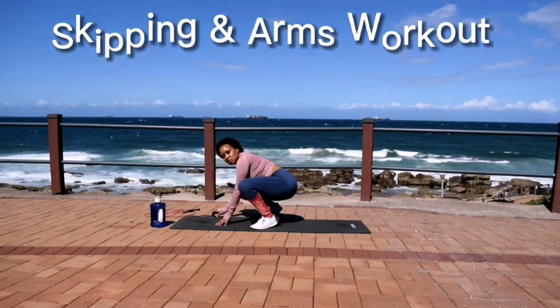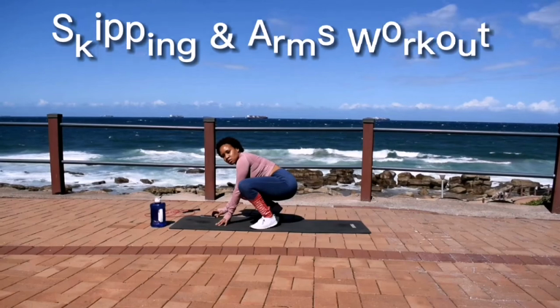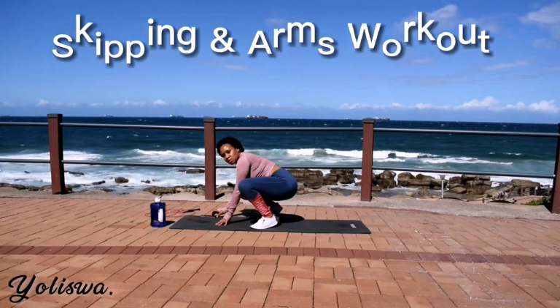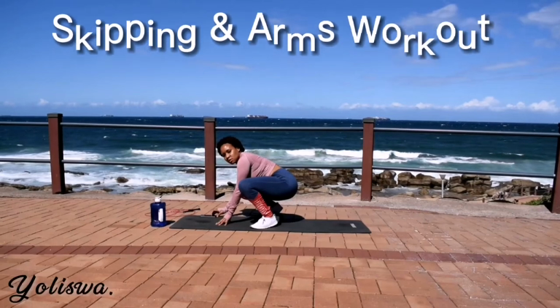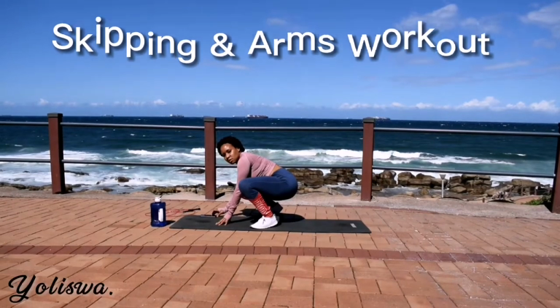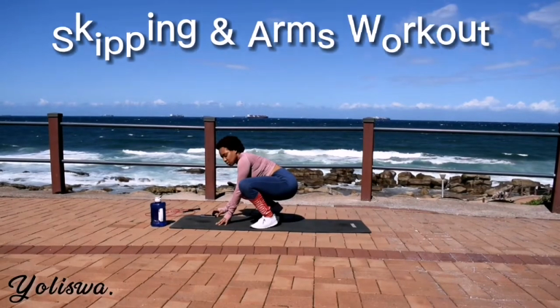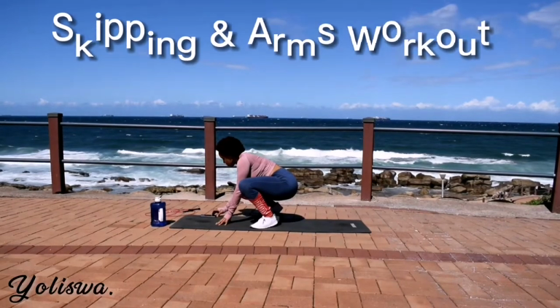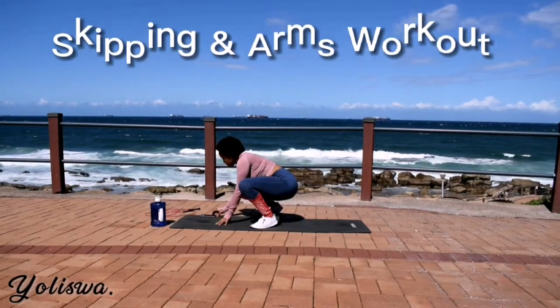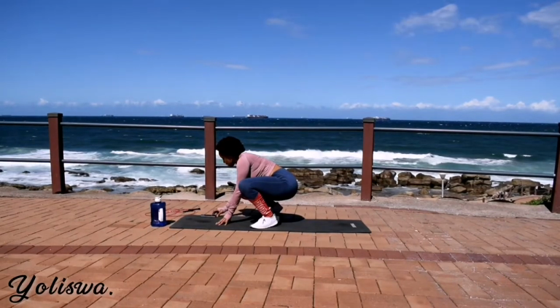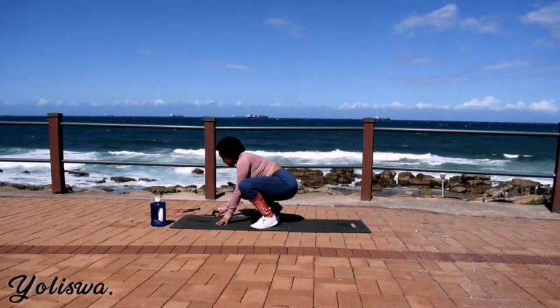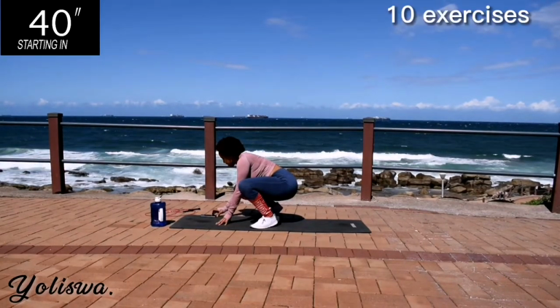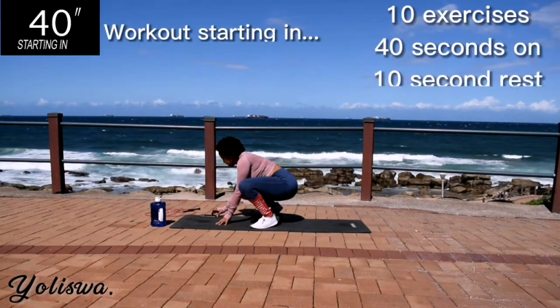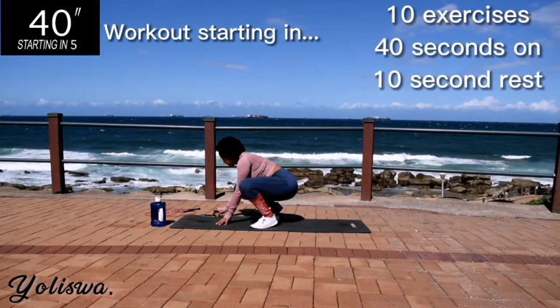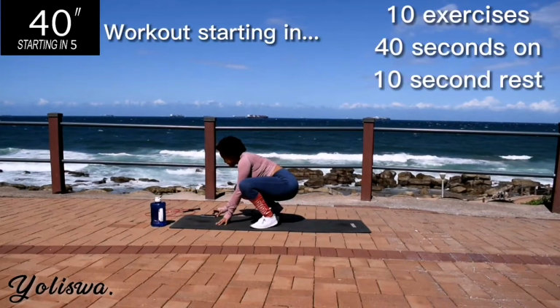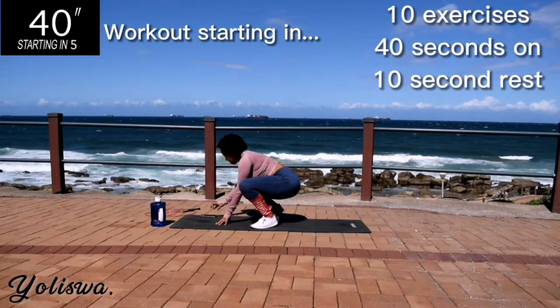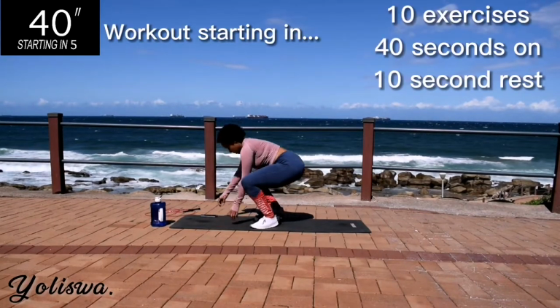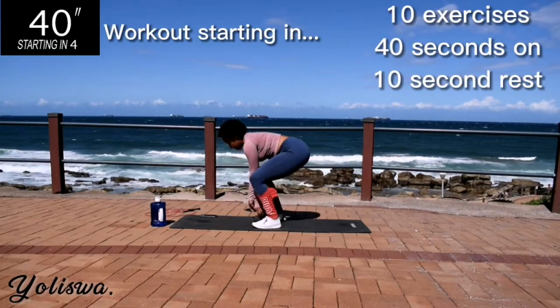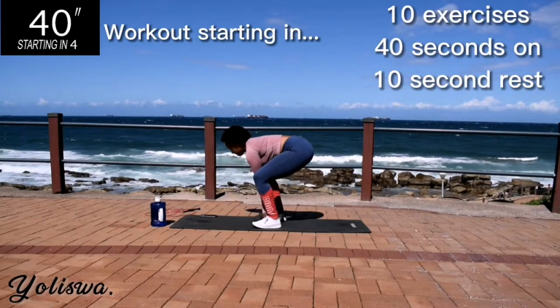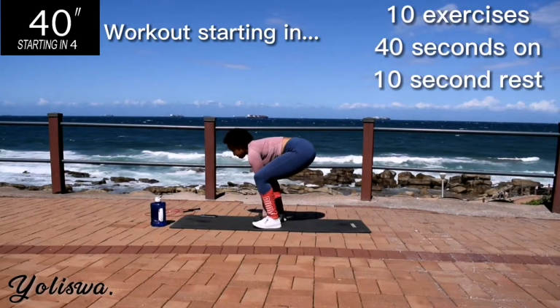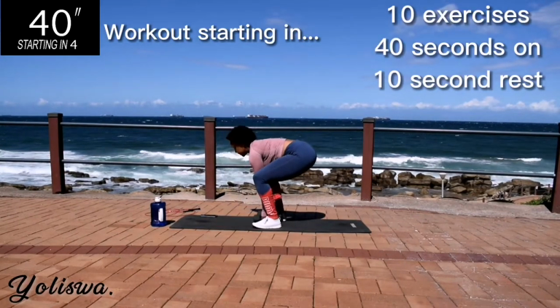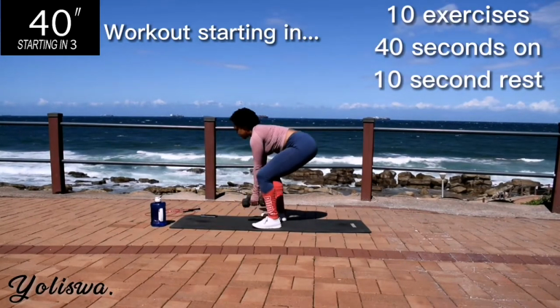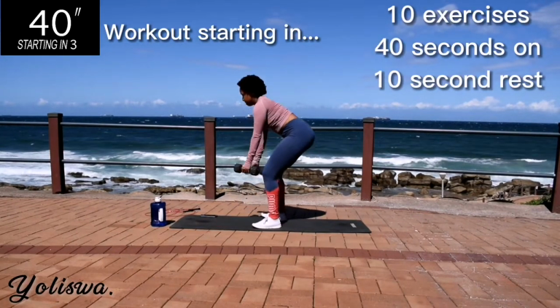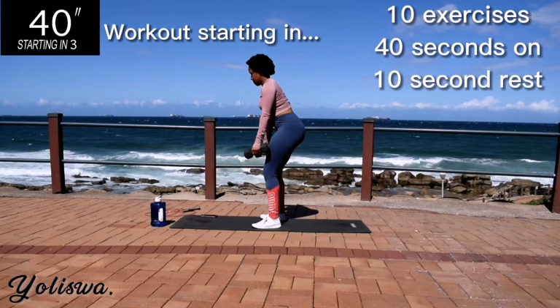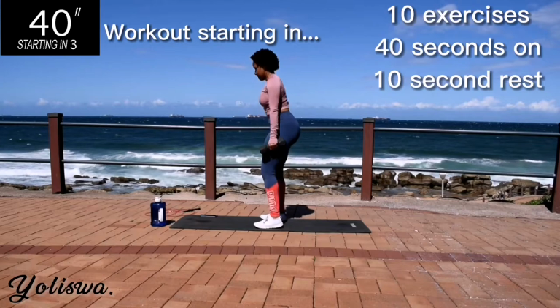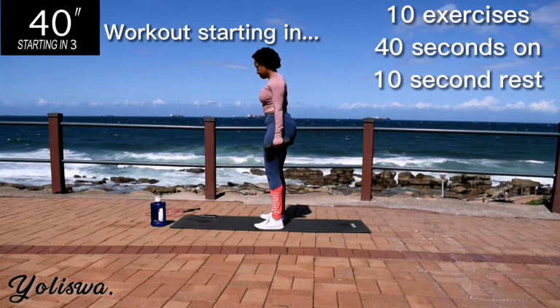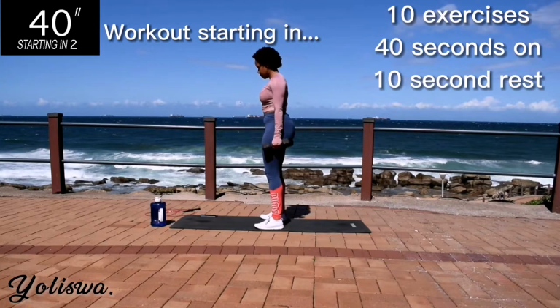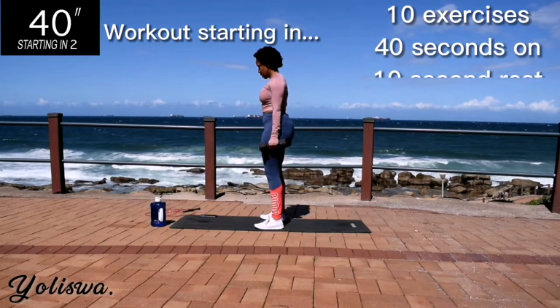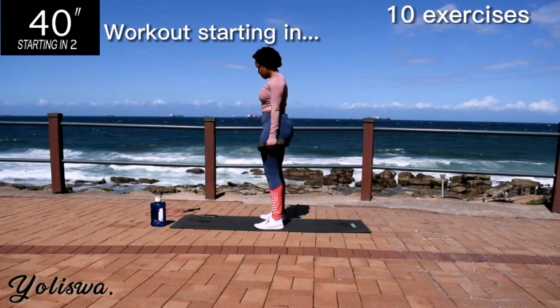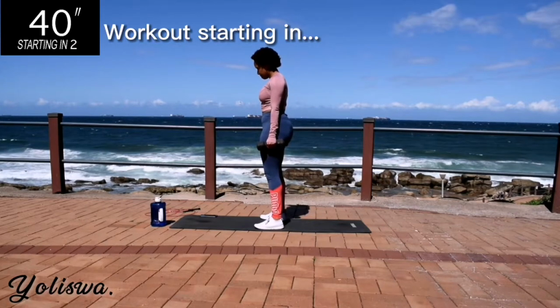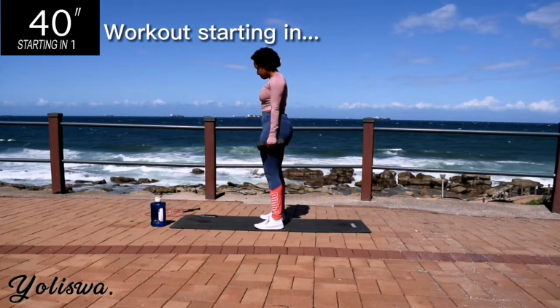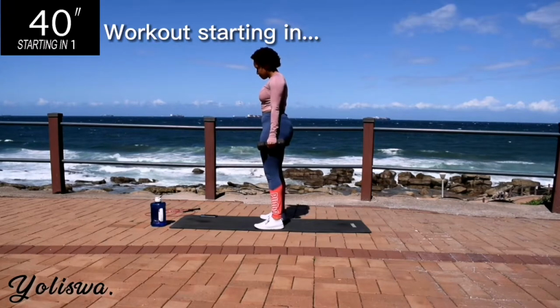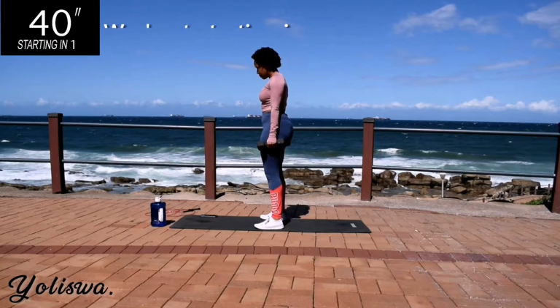Hi guys, welcome or welcome back to my channel. I'm back with another skipping workout, this time with the focus on arms.